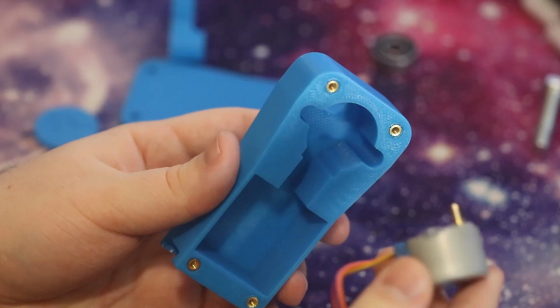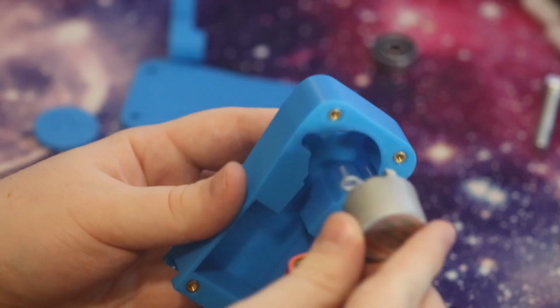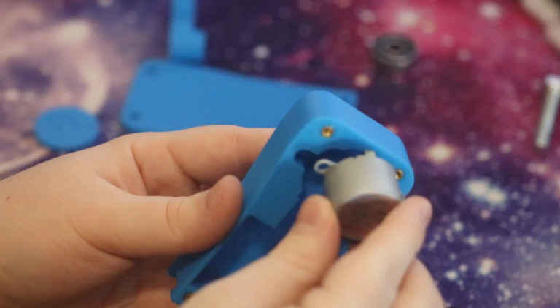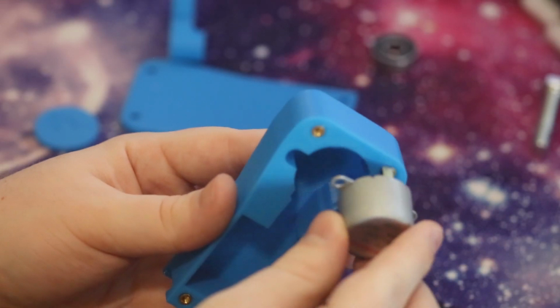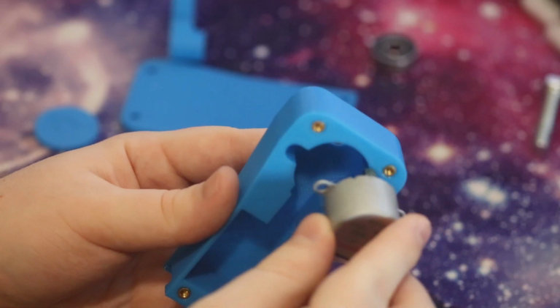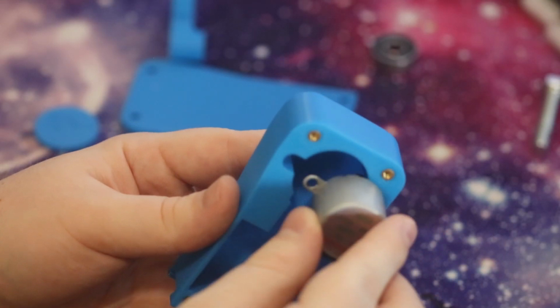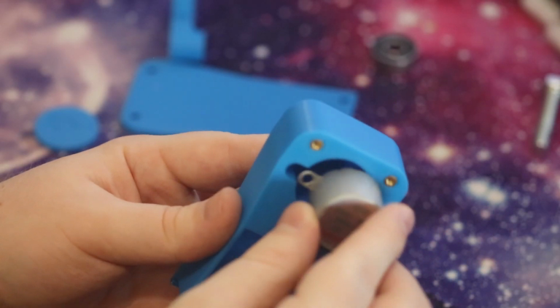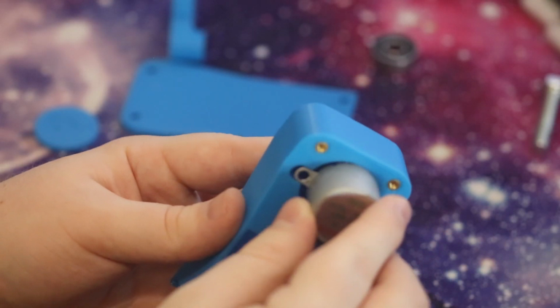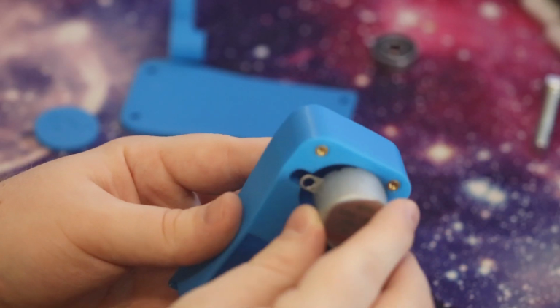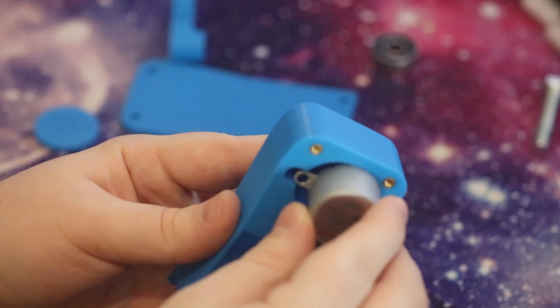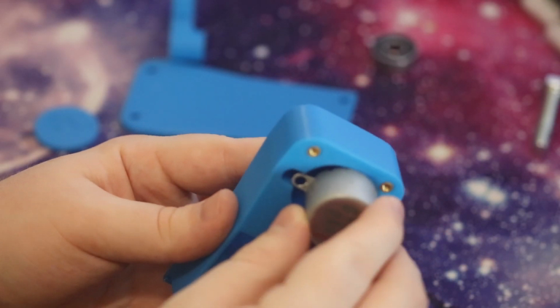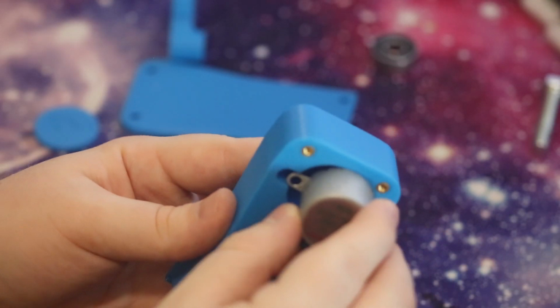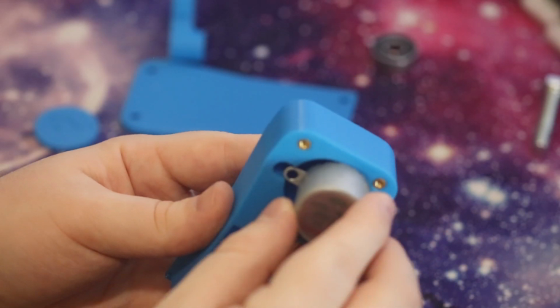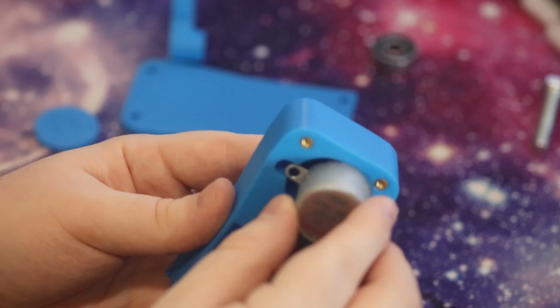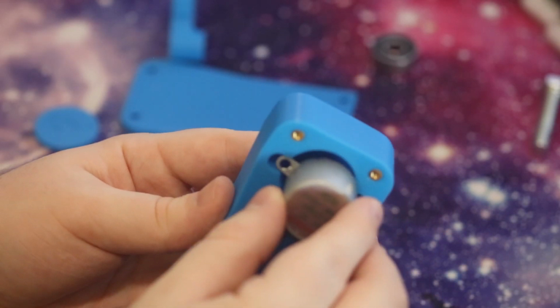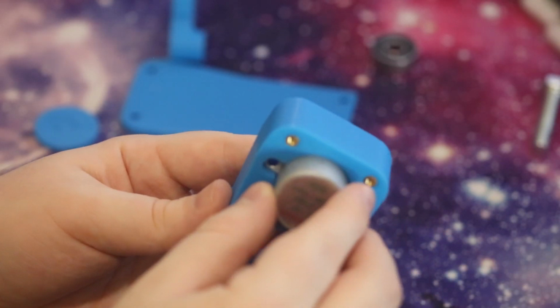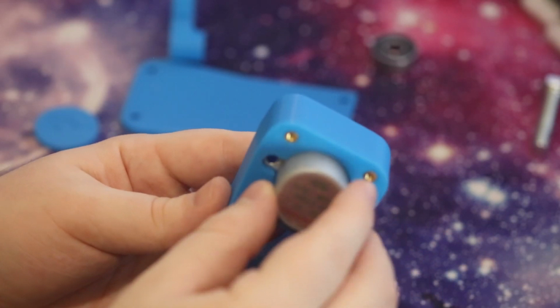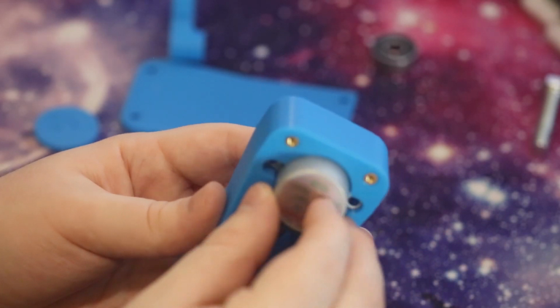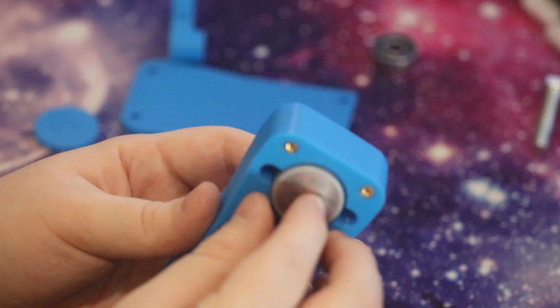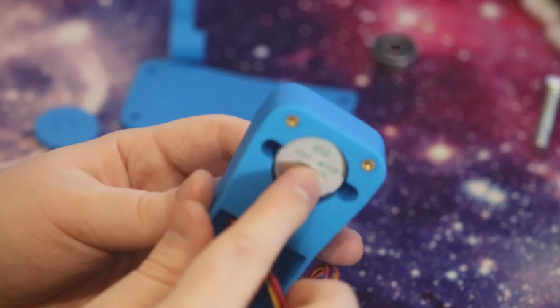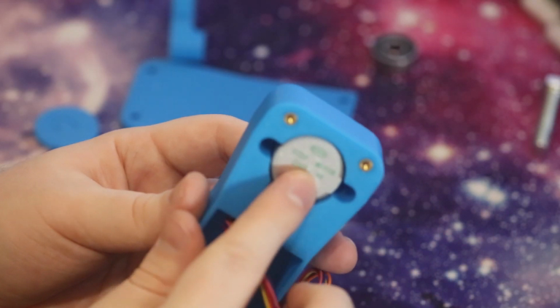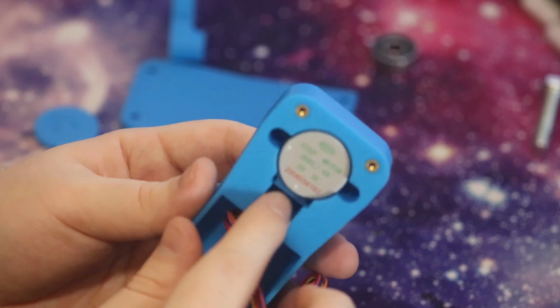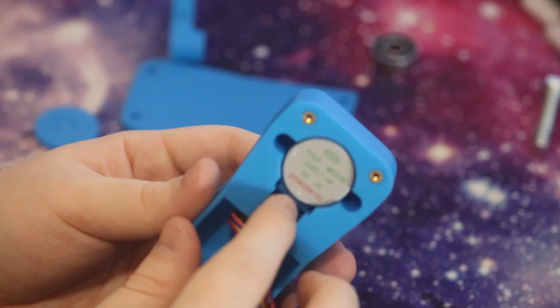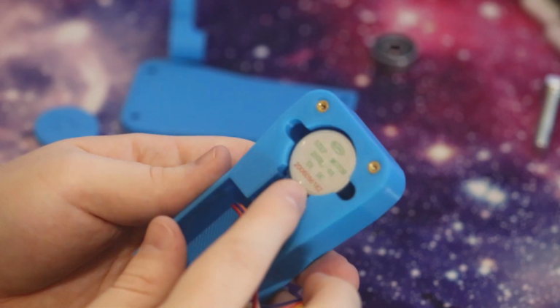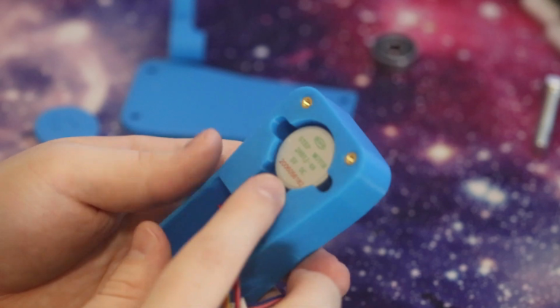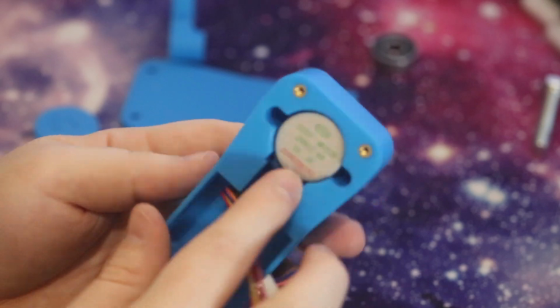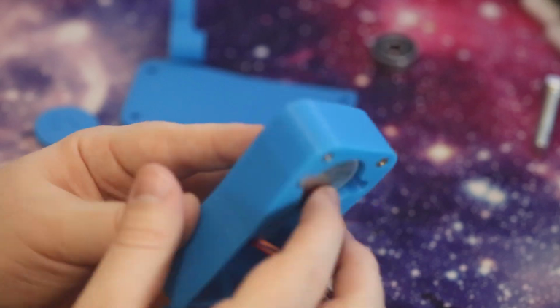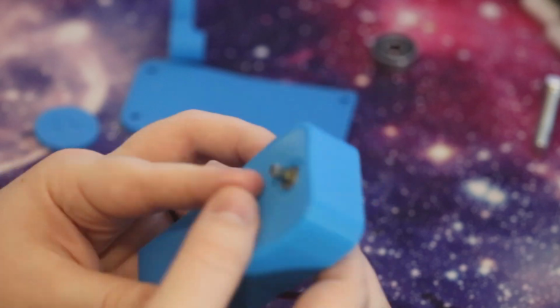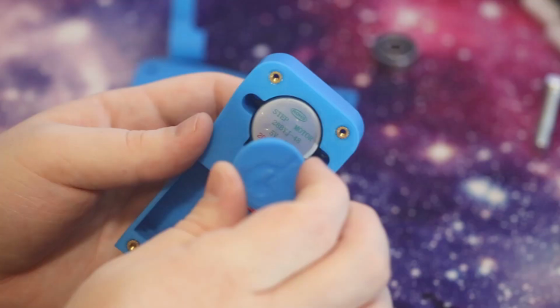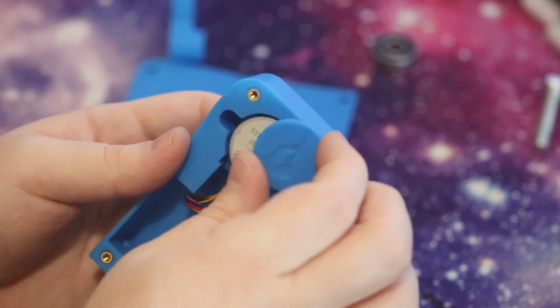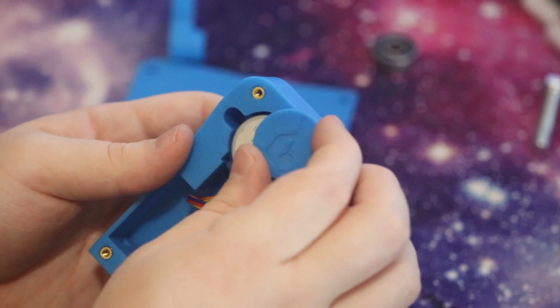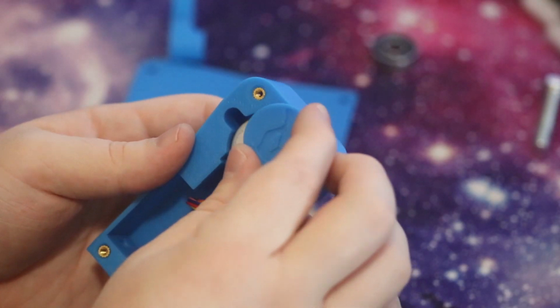You can then take your motor, put it into its profile, and then put in the spacer to make sure that your motor doesn't rattle around while you're cranking it.